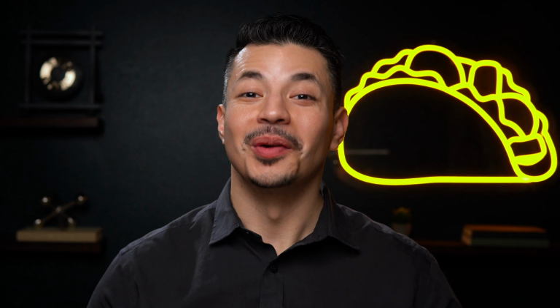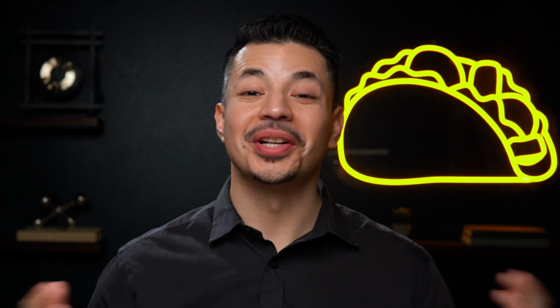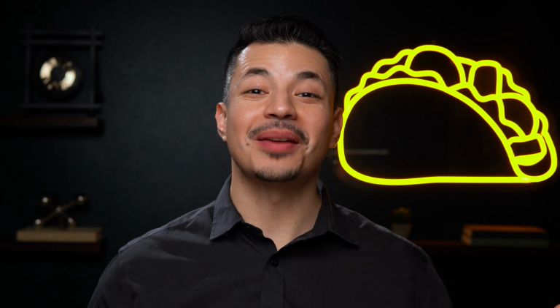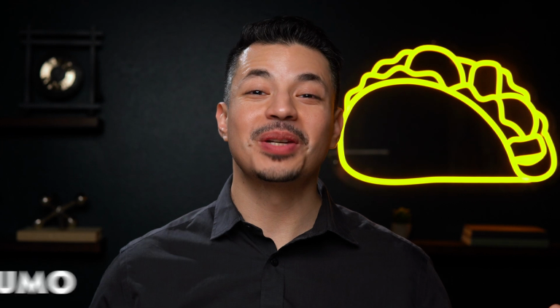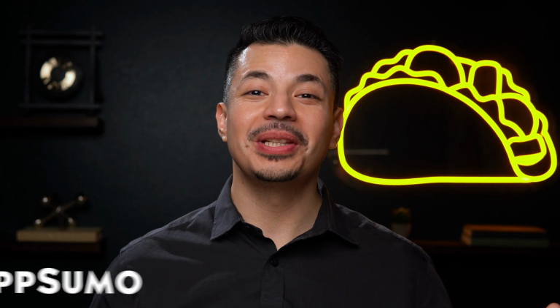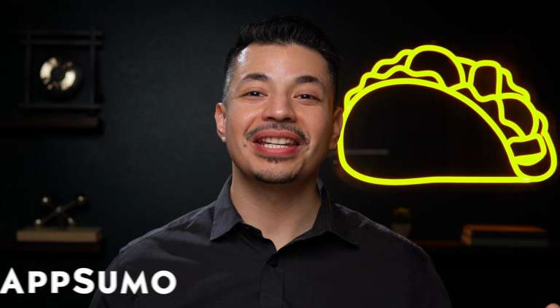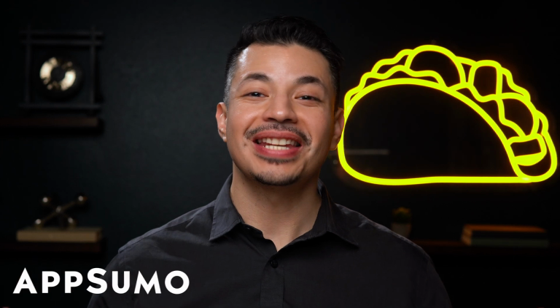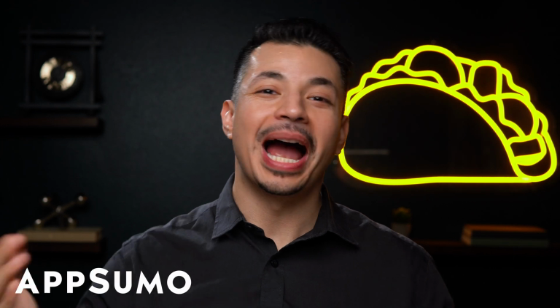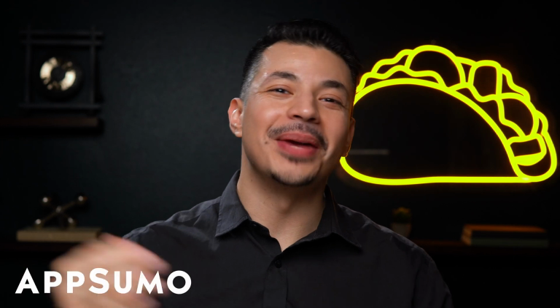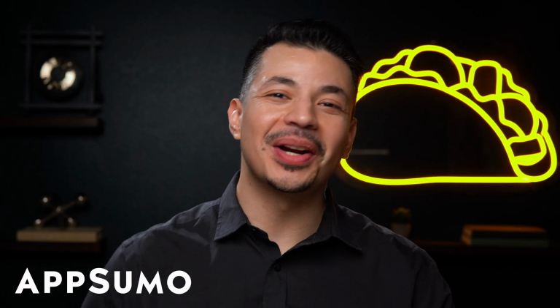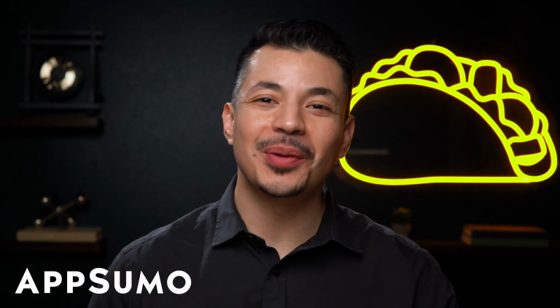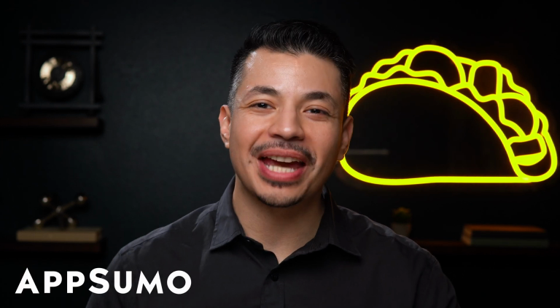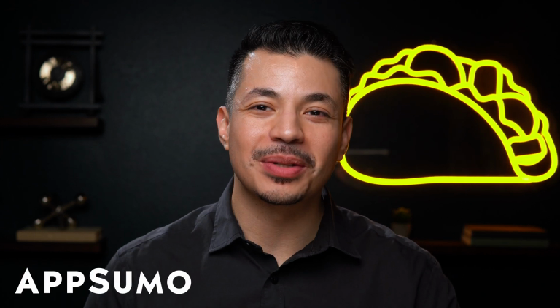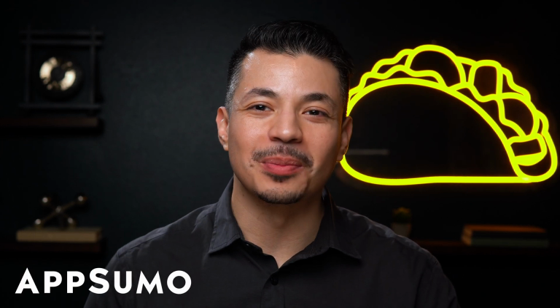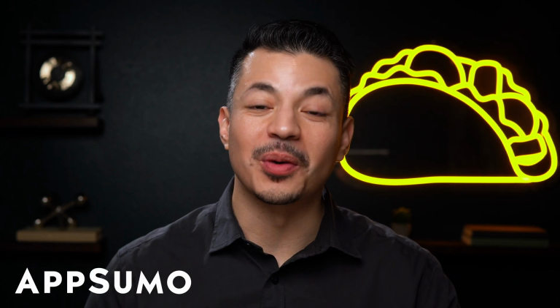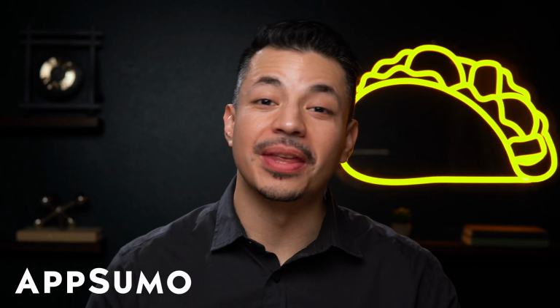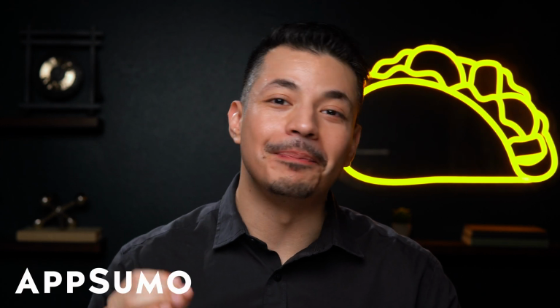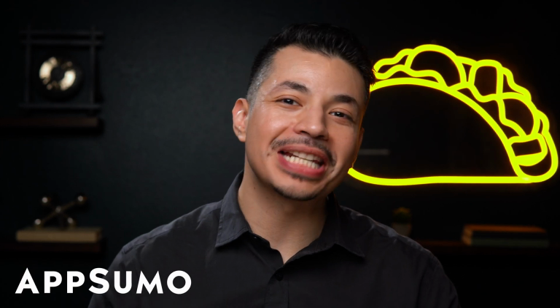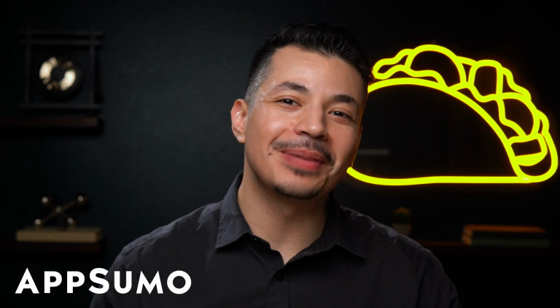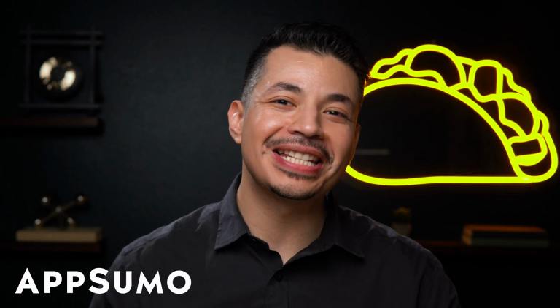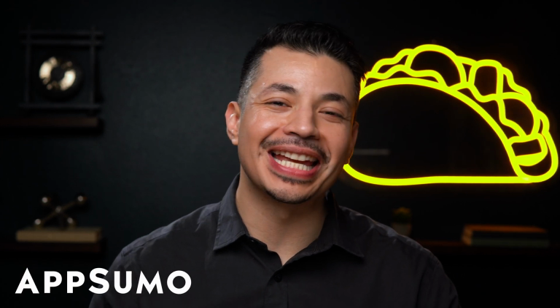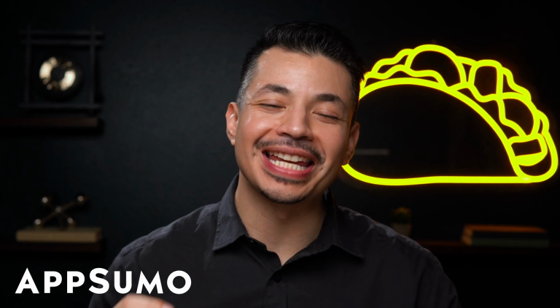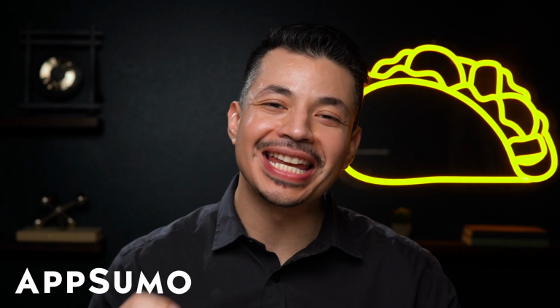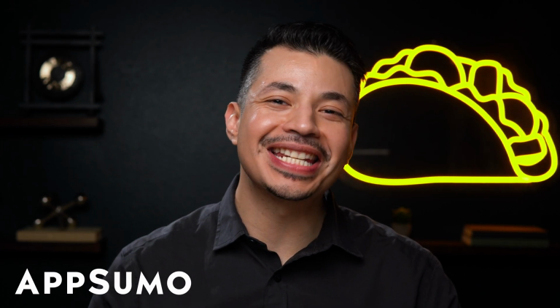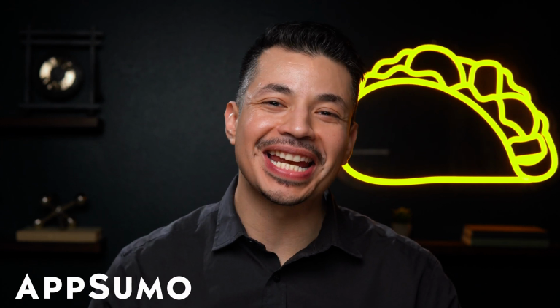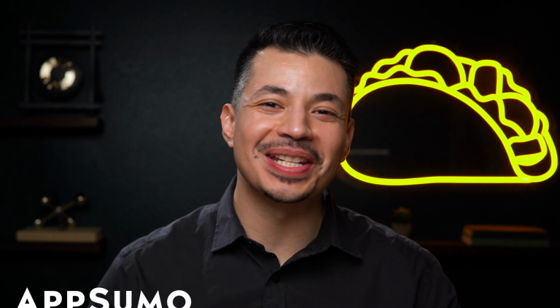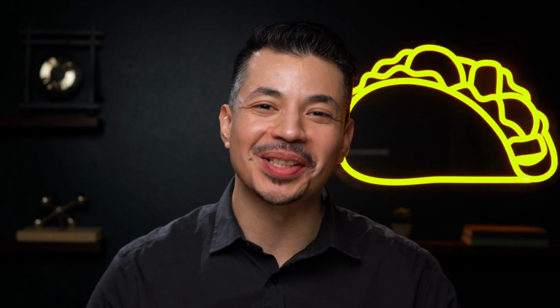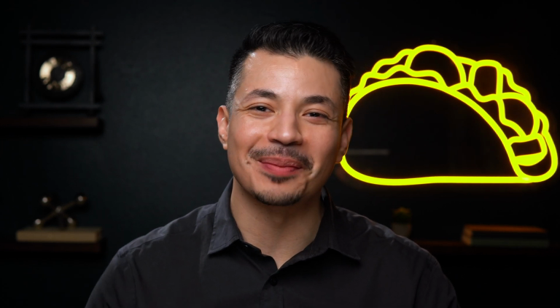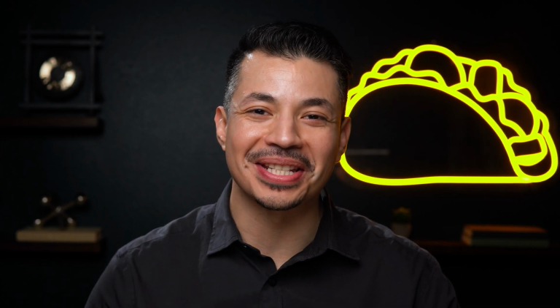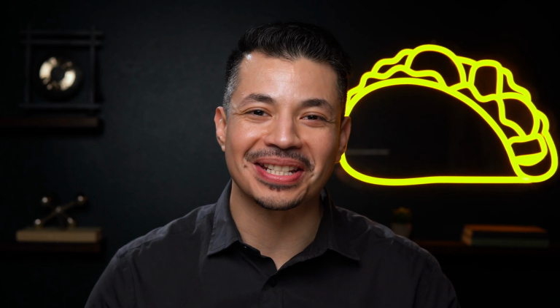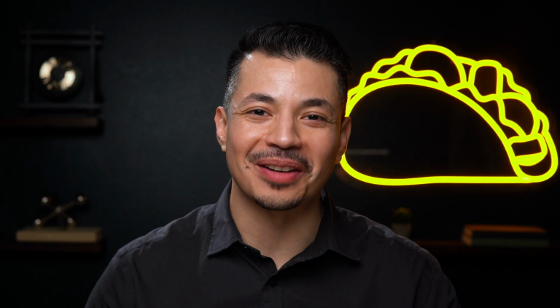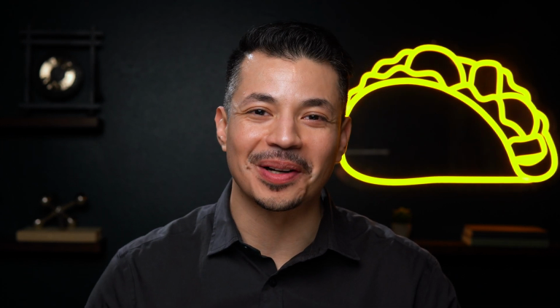What's up, Sumo-lings? I'm Eric with AppSumo, the best place to get insane deals on business software.